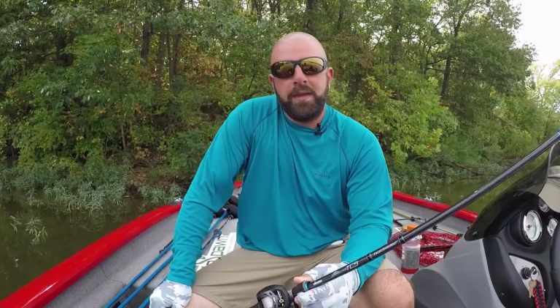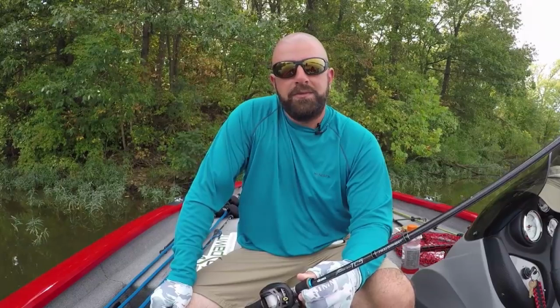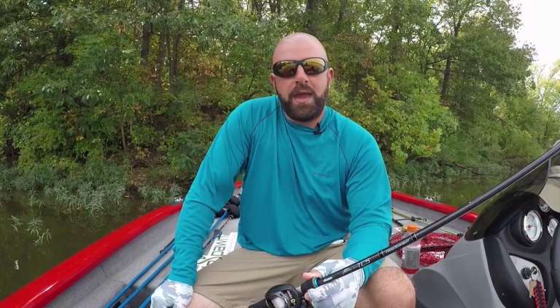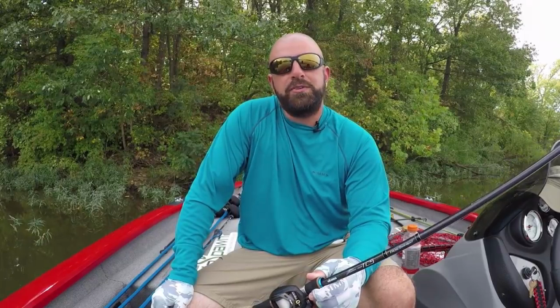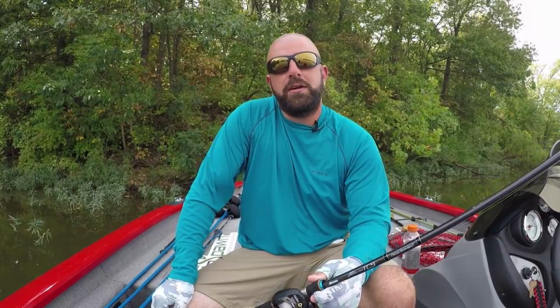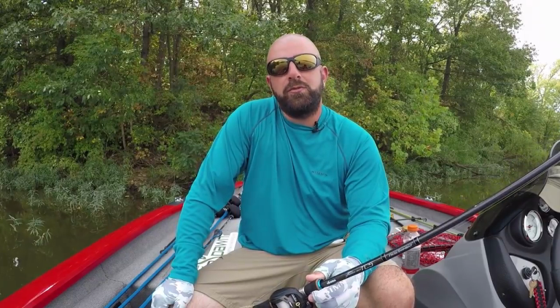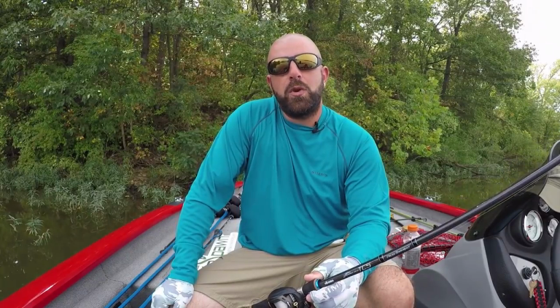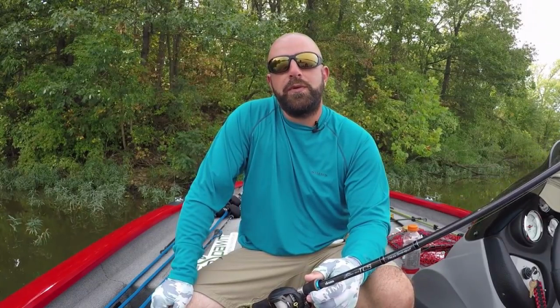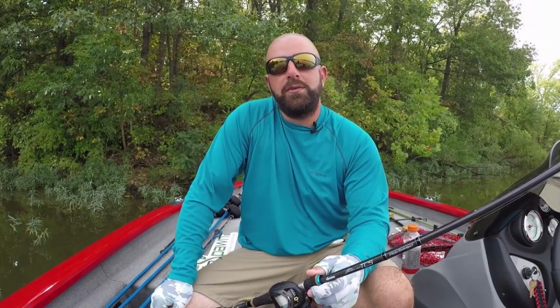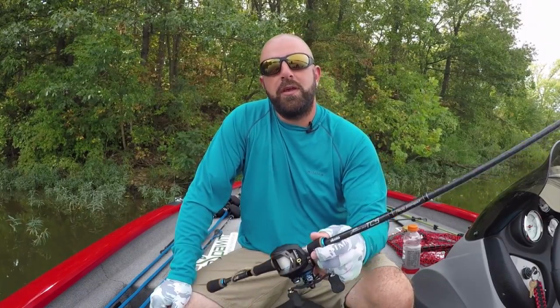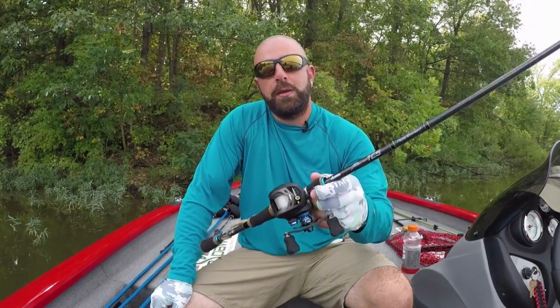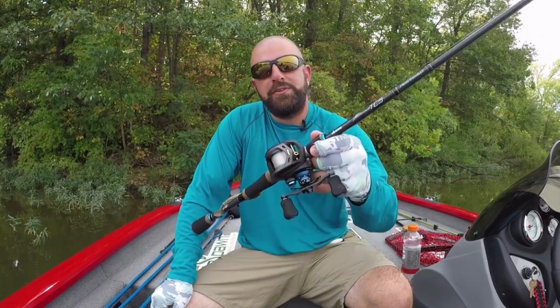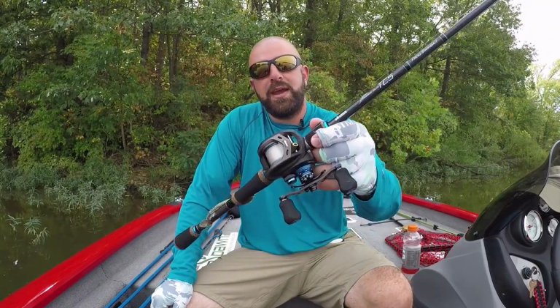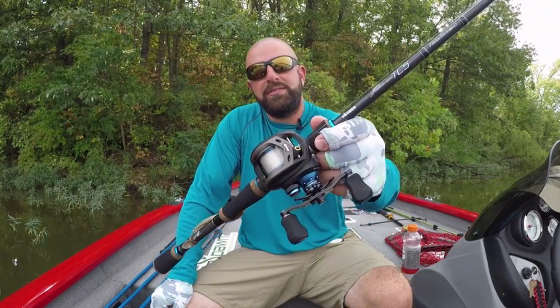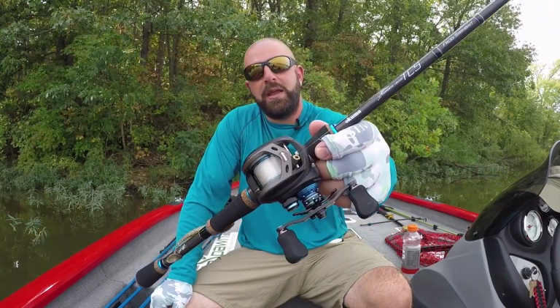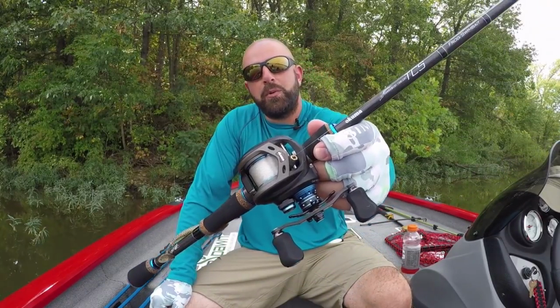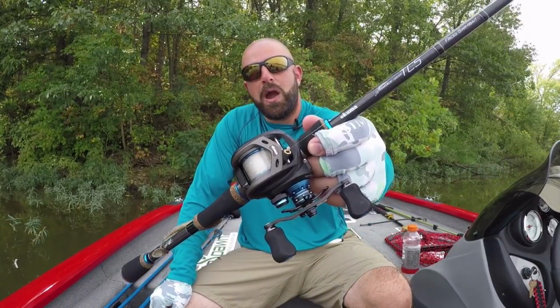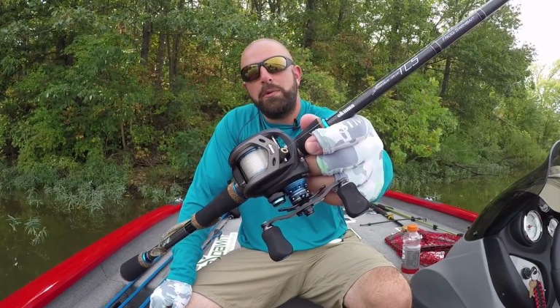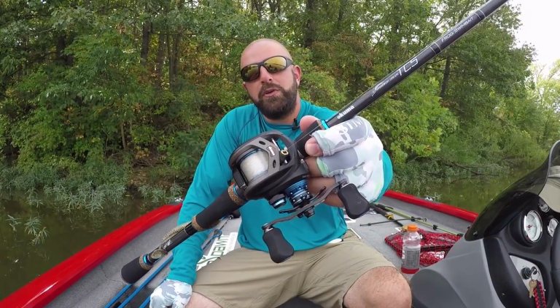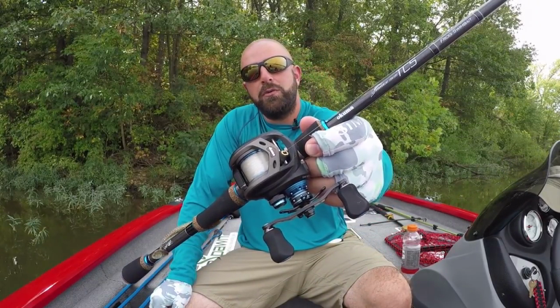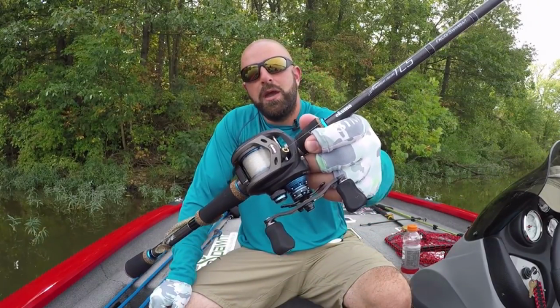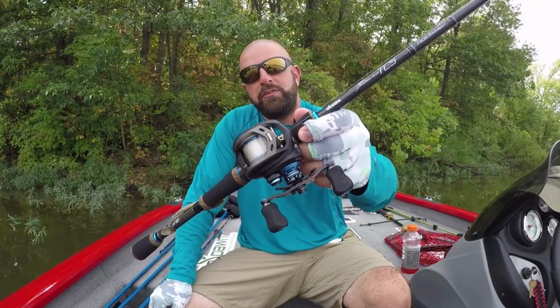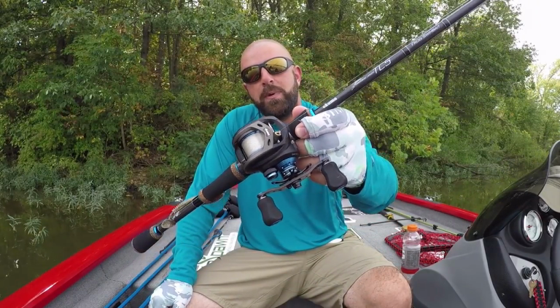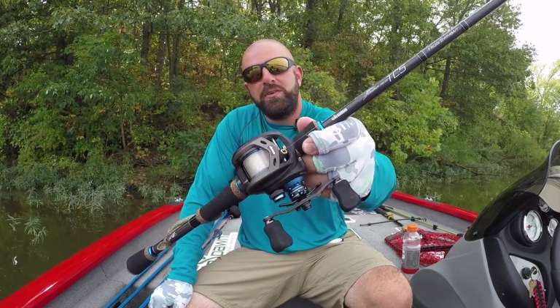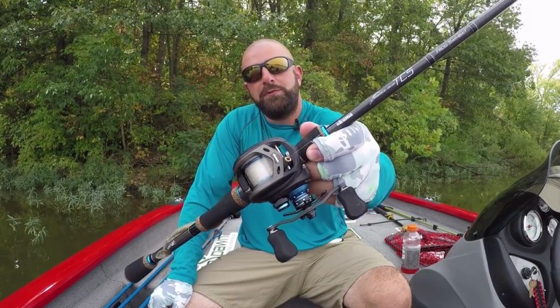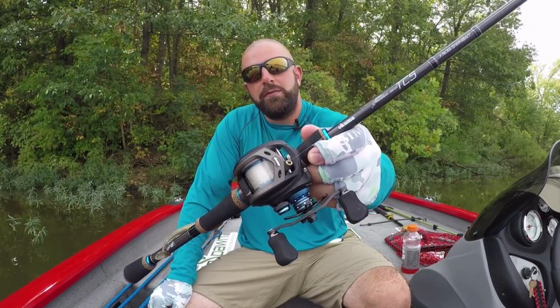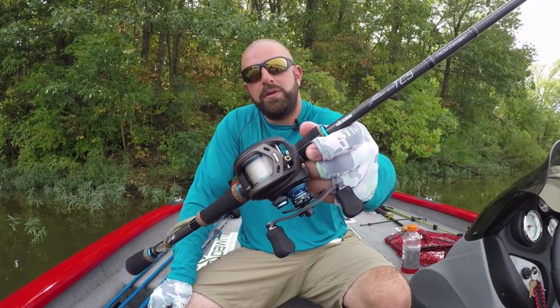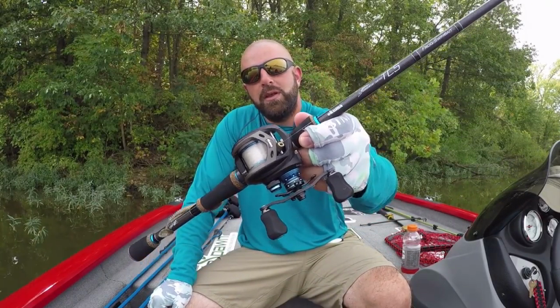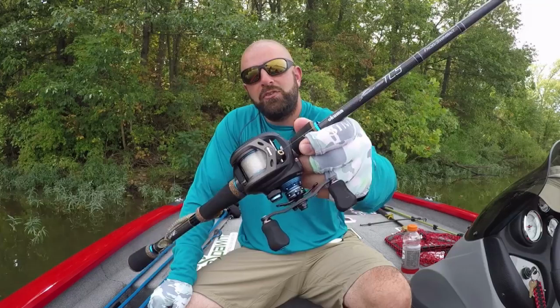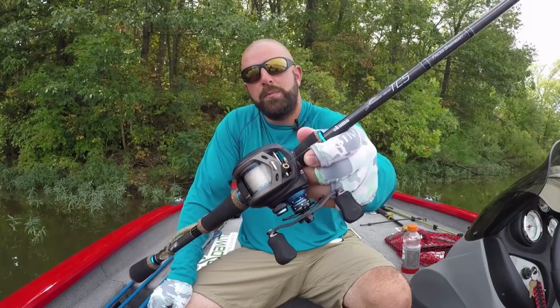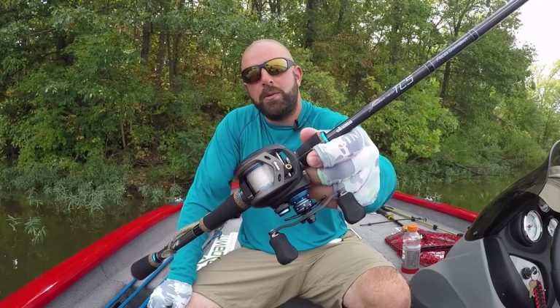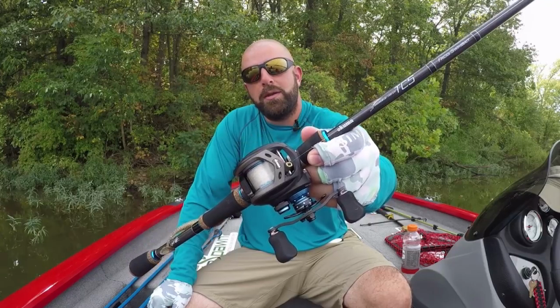Tackle Junkies, what's going on fellas? Coming at you guys today with a rod review. This is my new favorite swimbait rod.